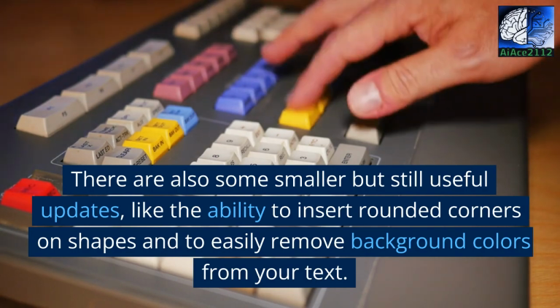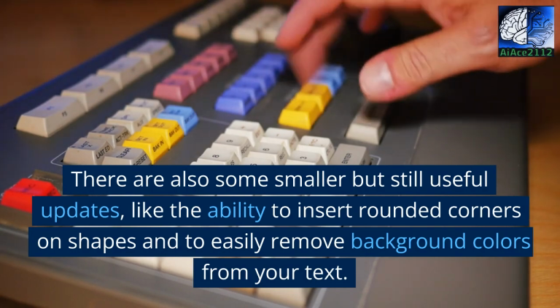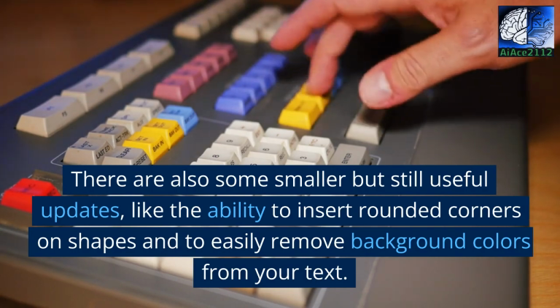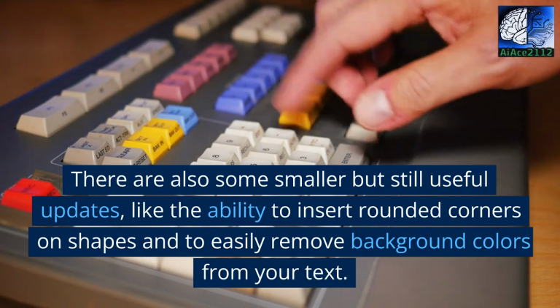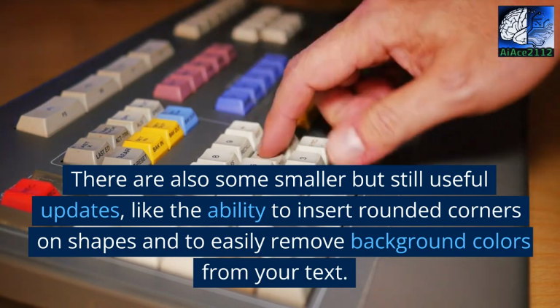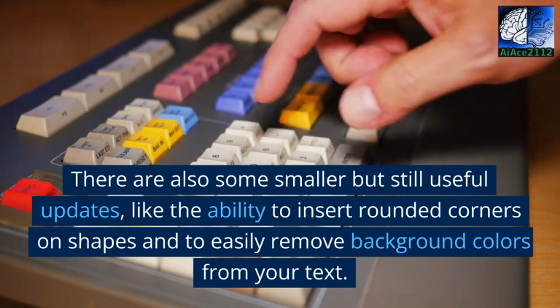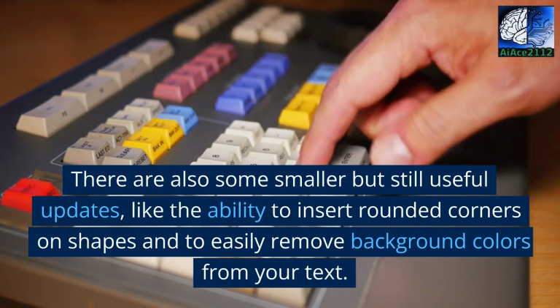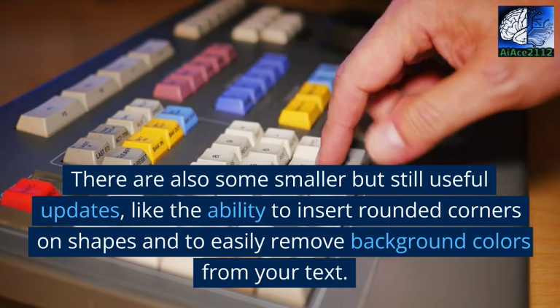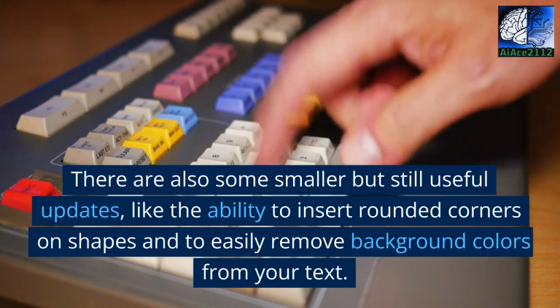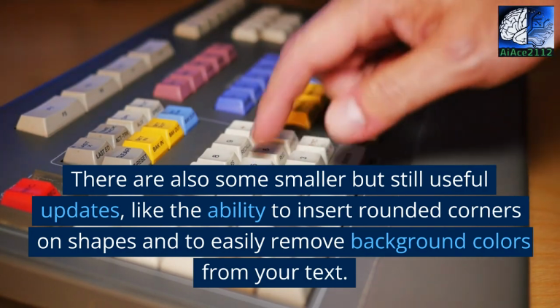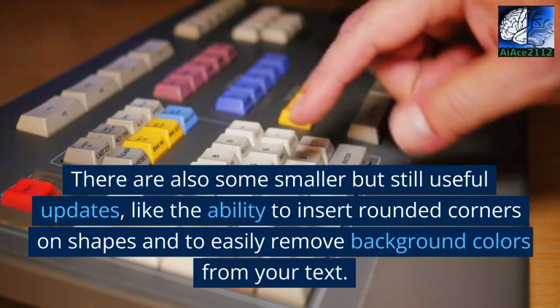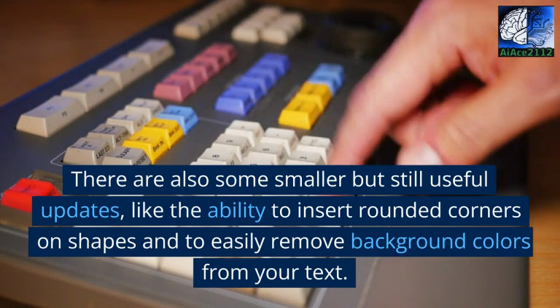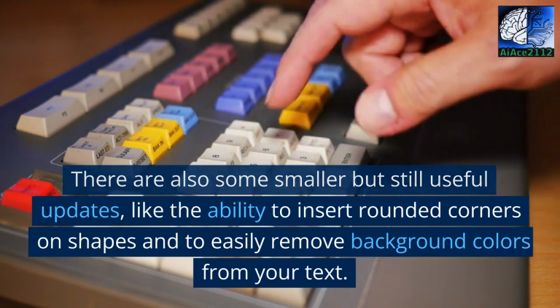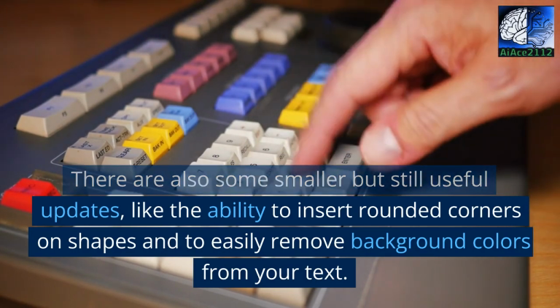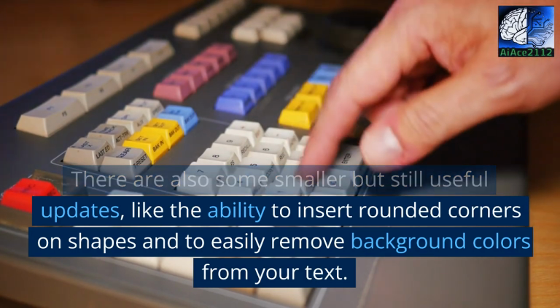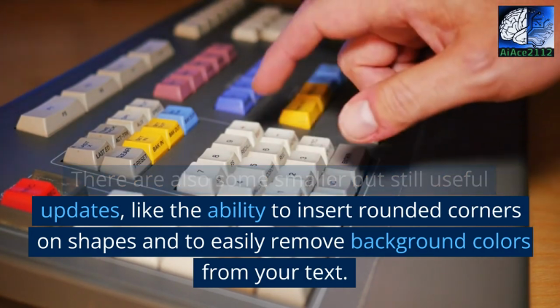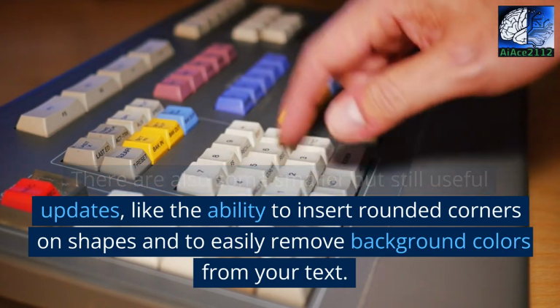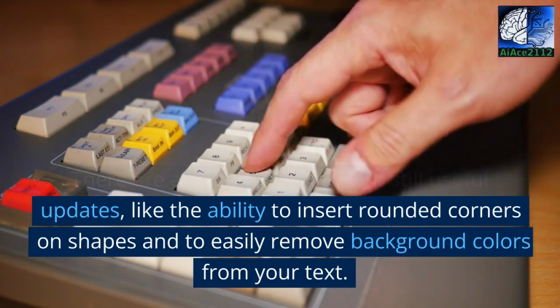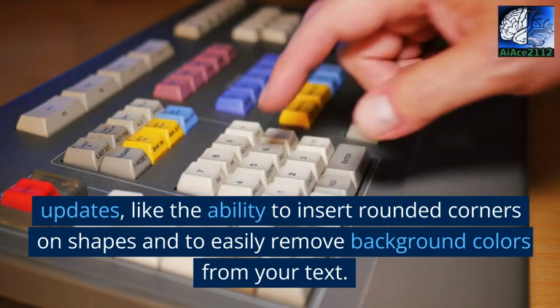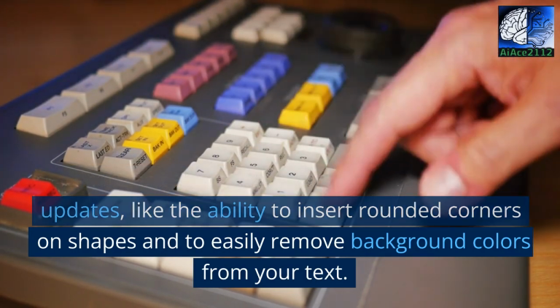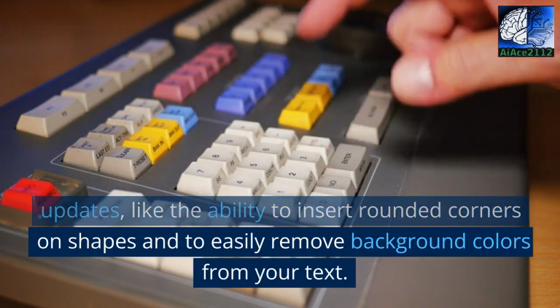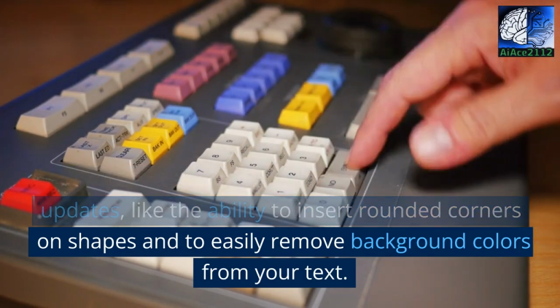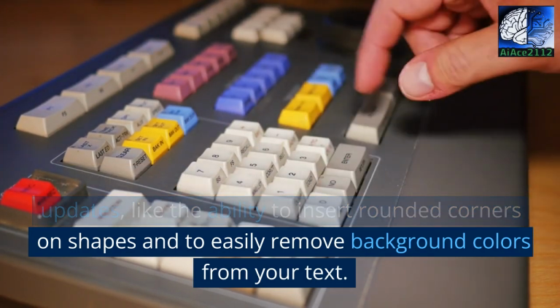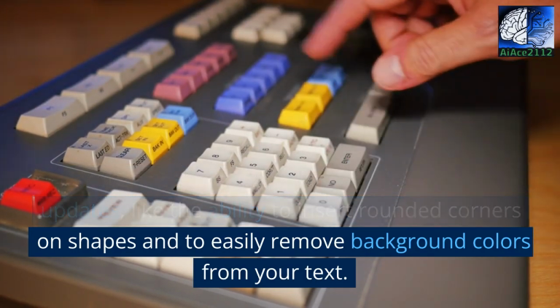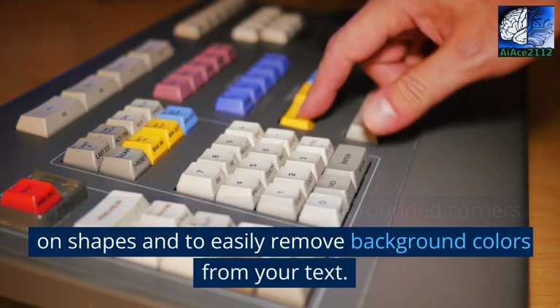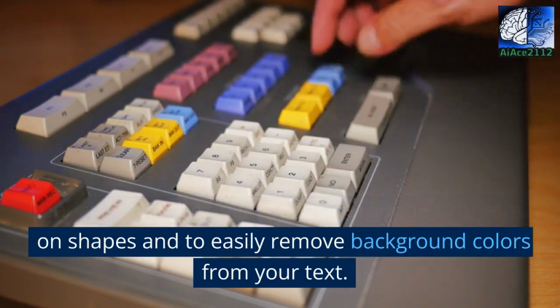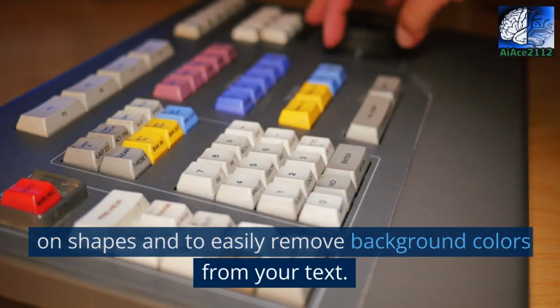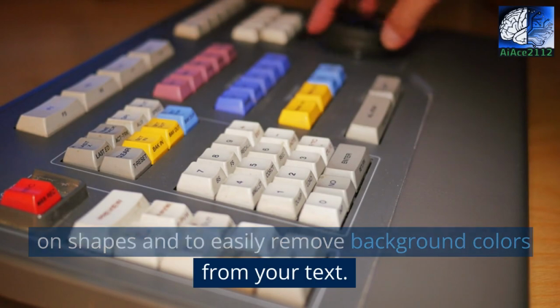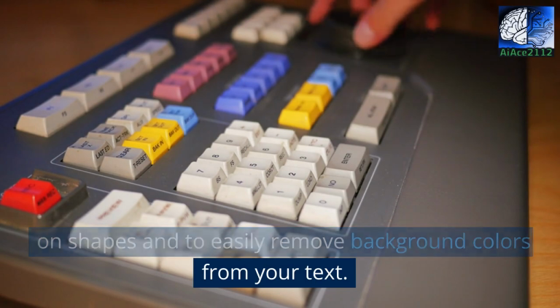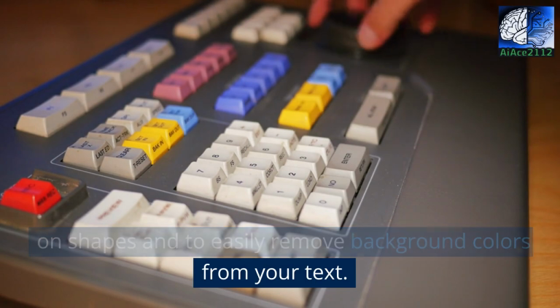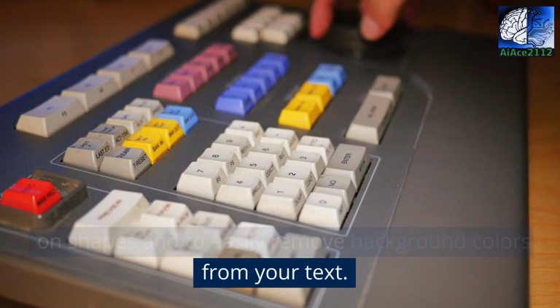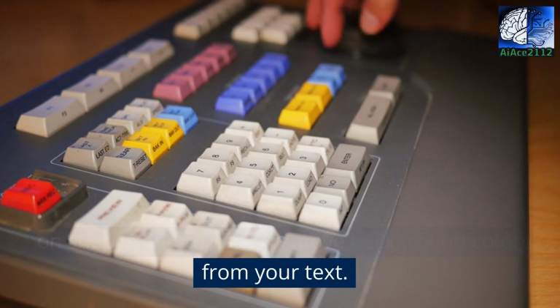There are also some smaller but still useful updates, like the ability to insert rounded corners on shapes and to easily remove background colors from your text.